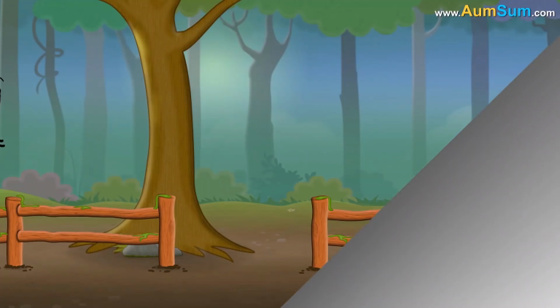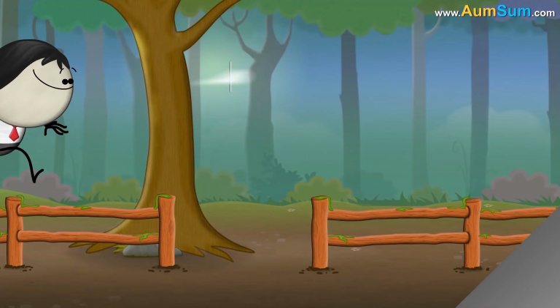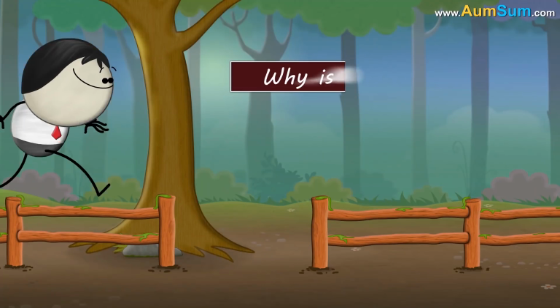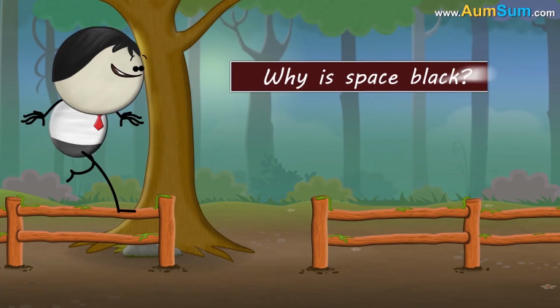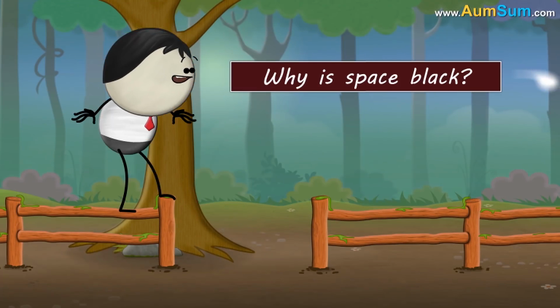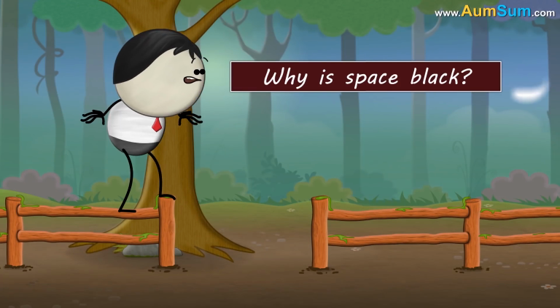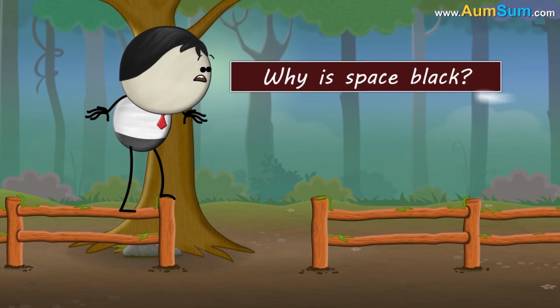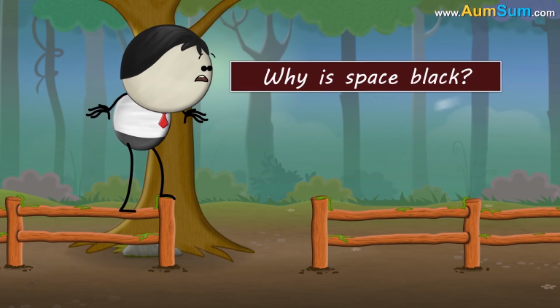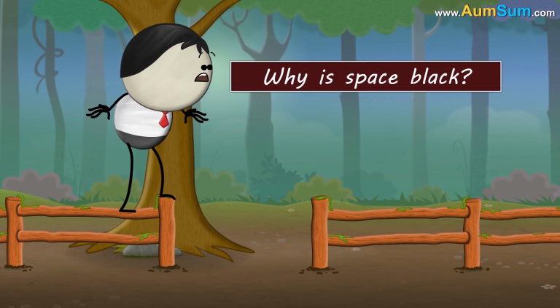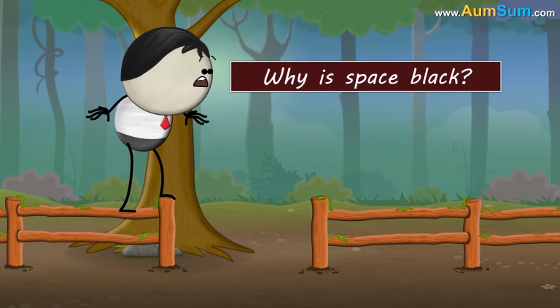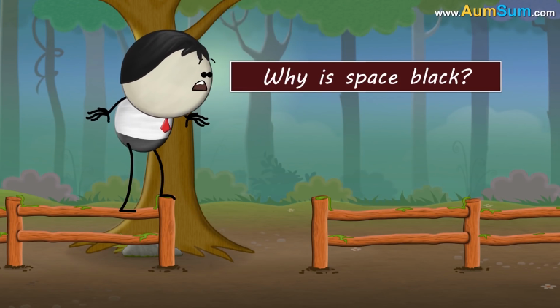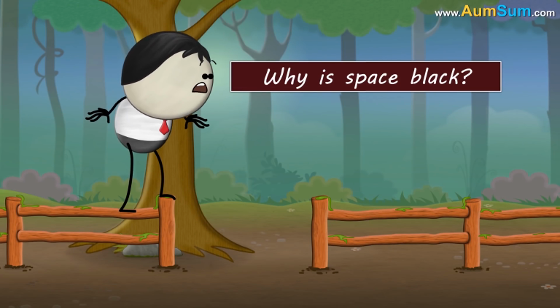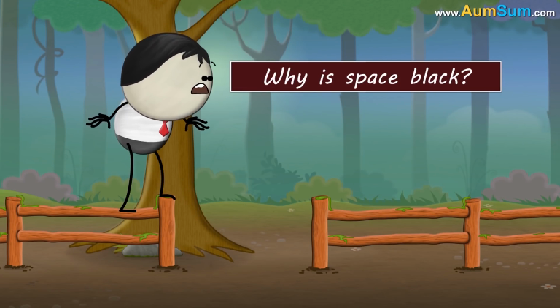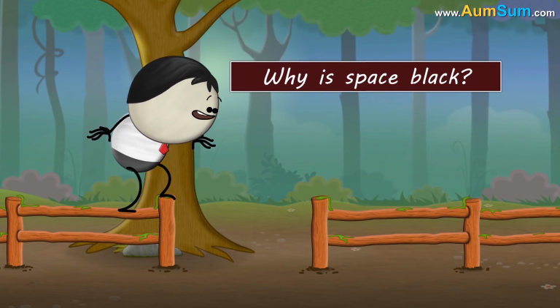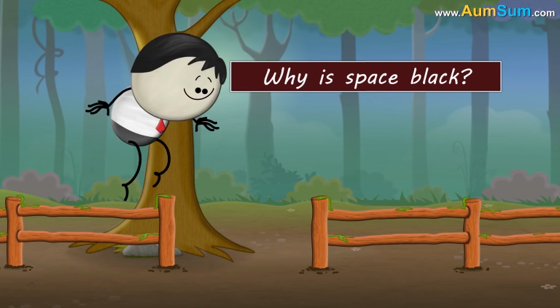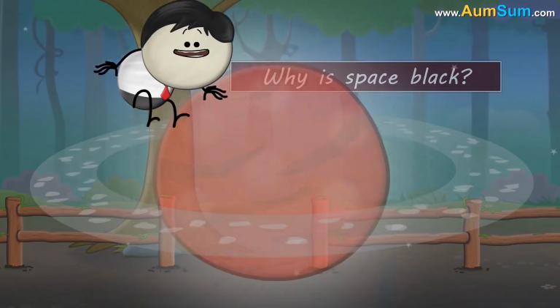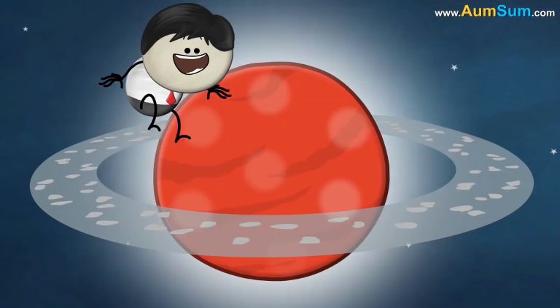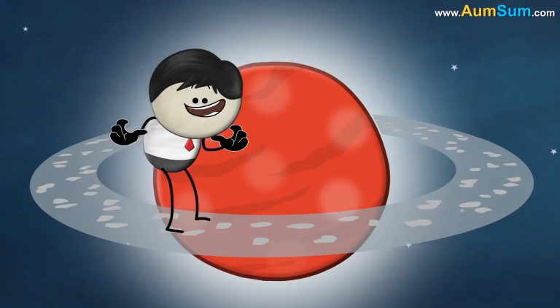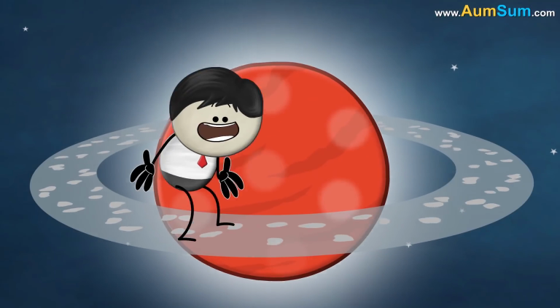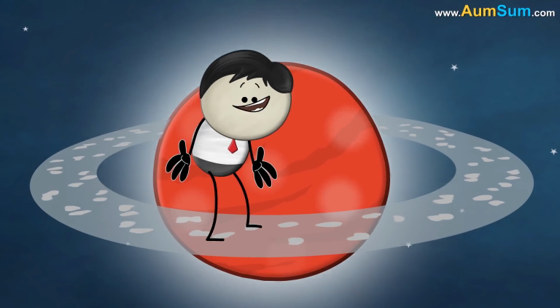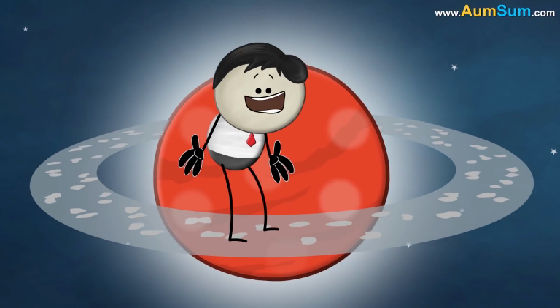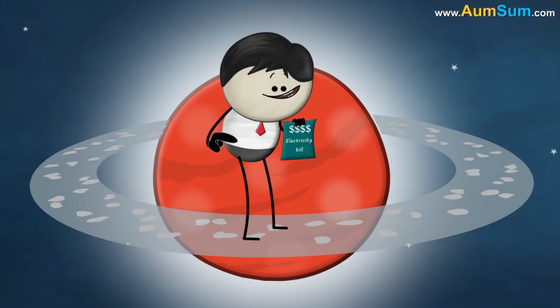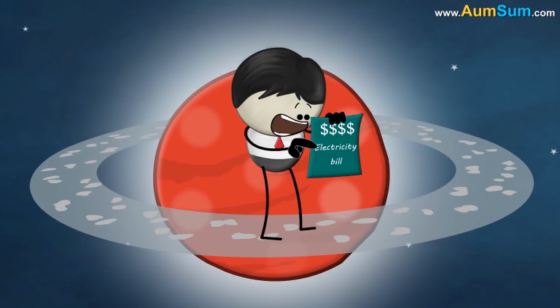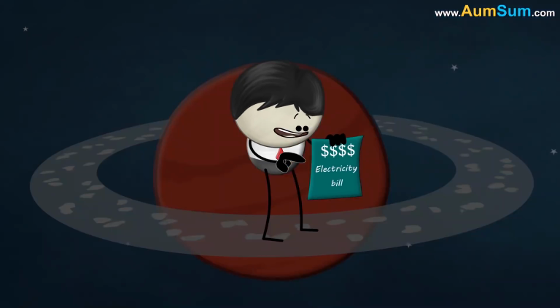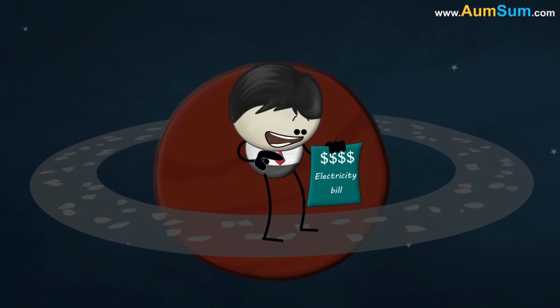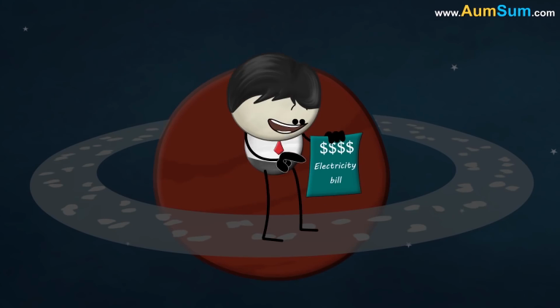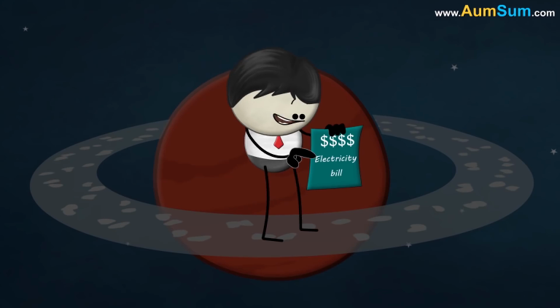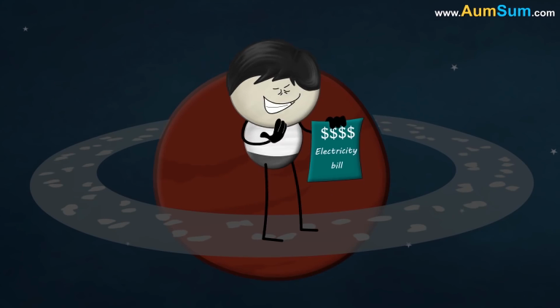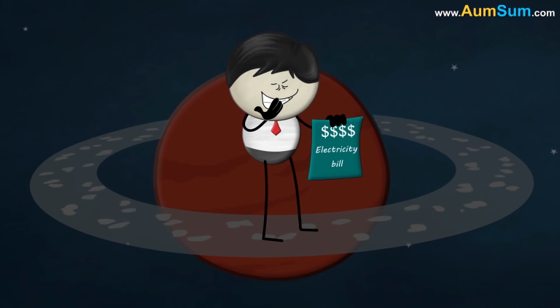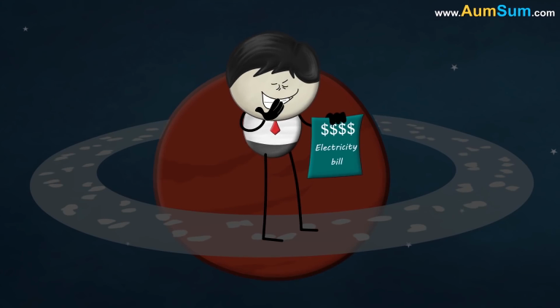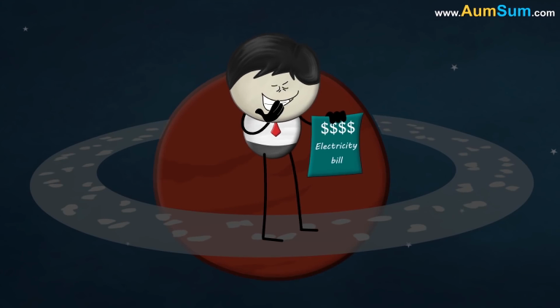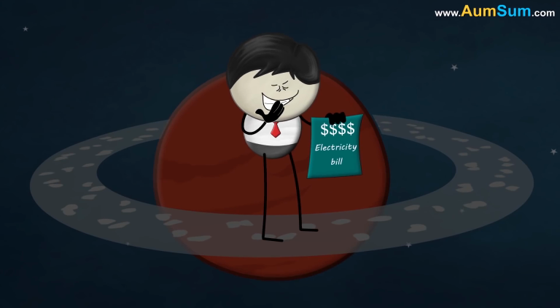Why is space black? Because somebody forgot to pay the electricity bill. No.